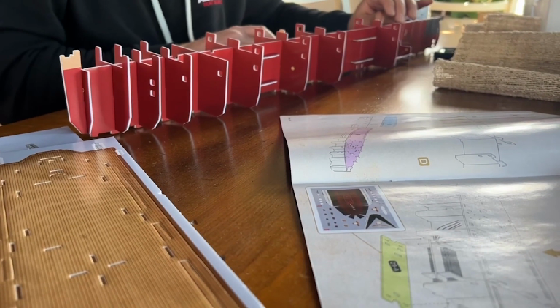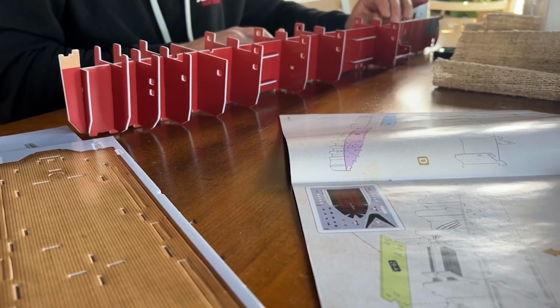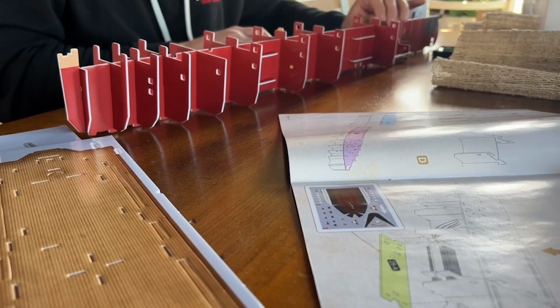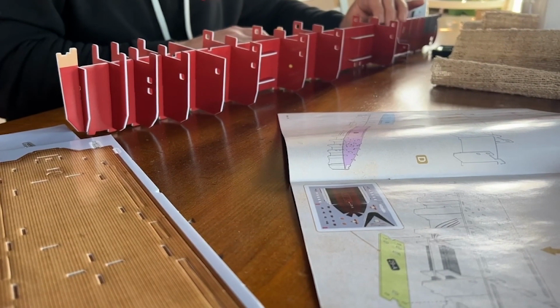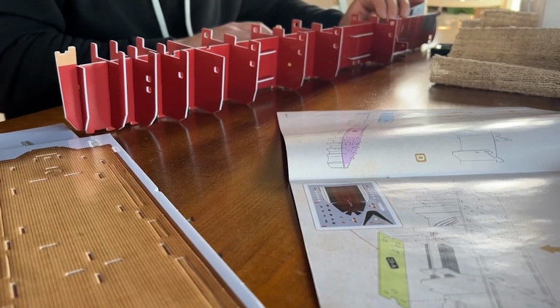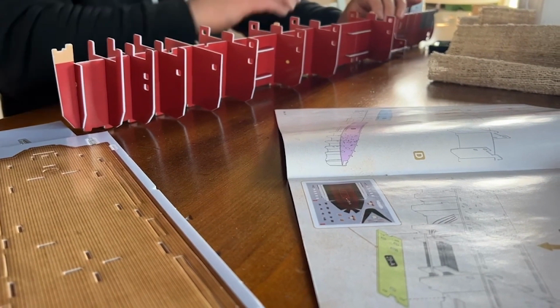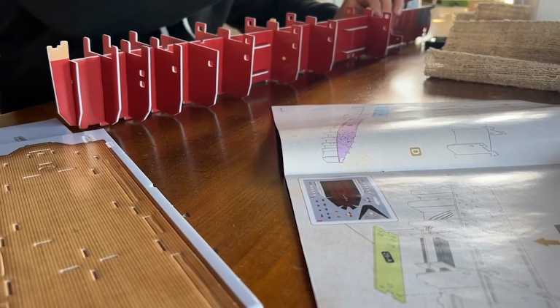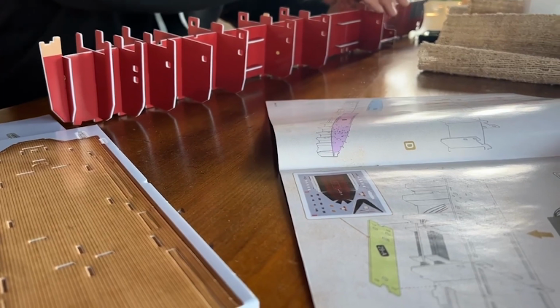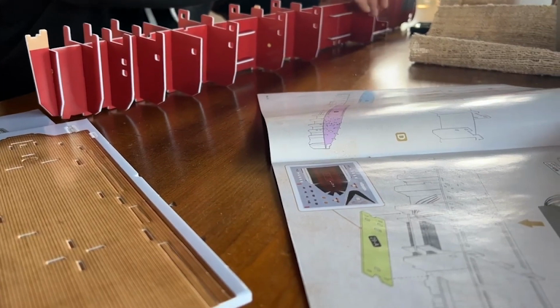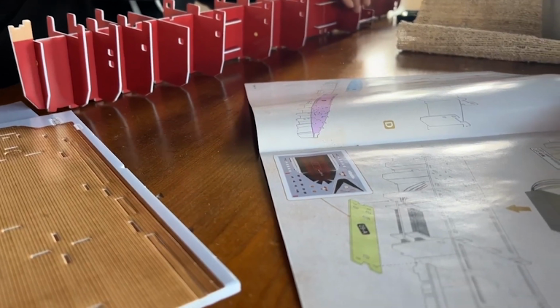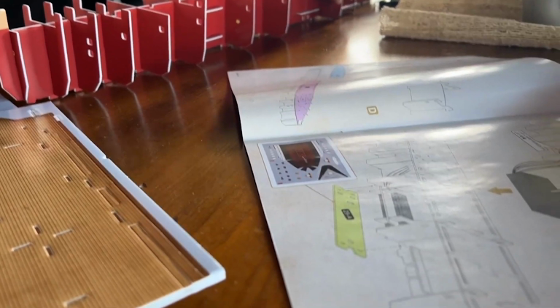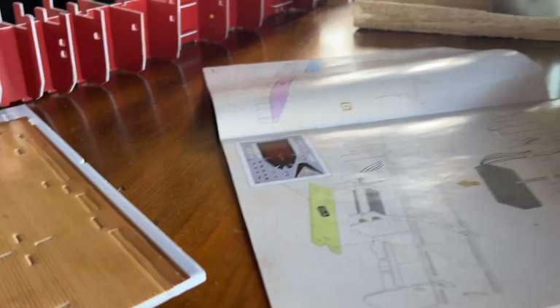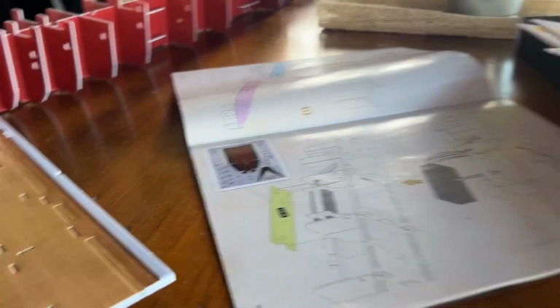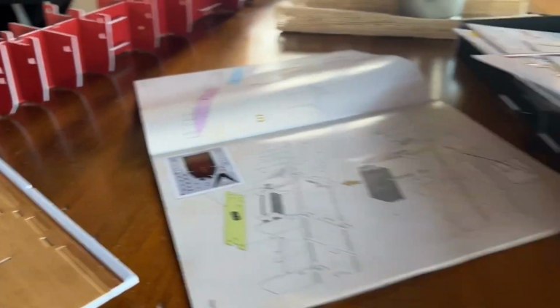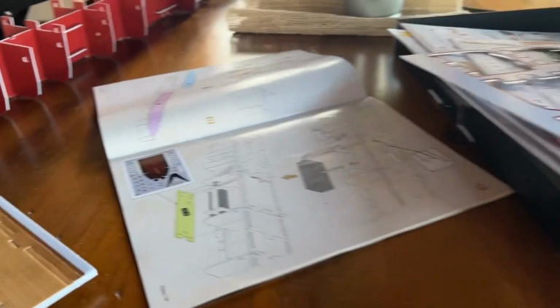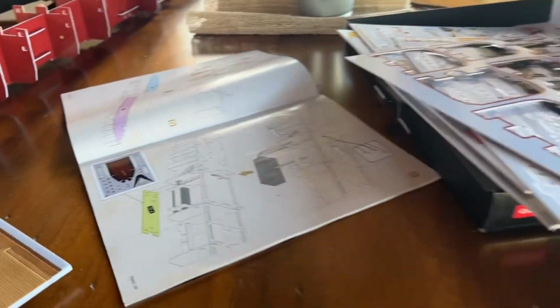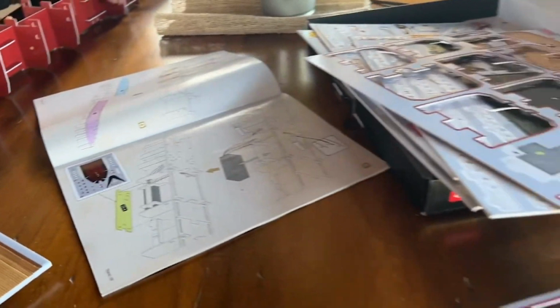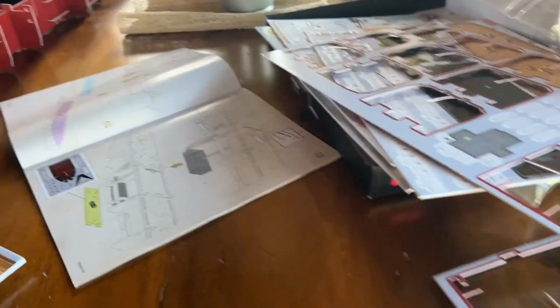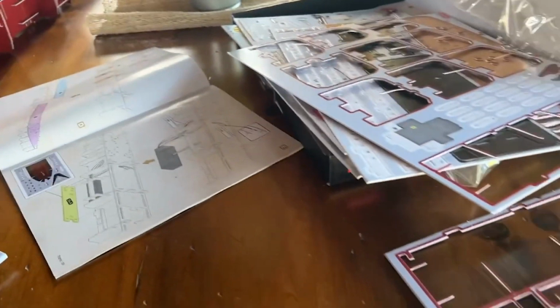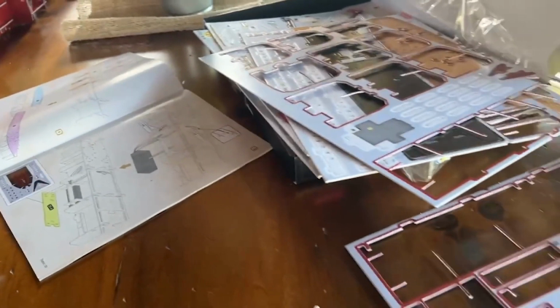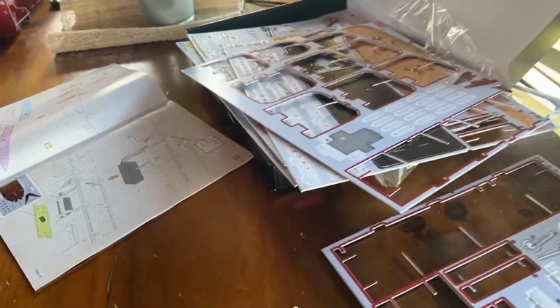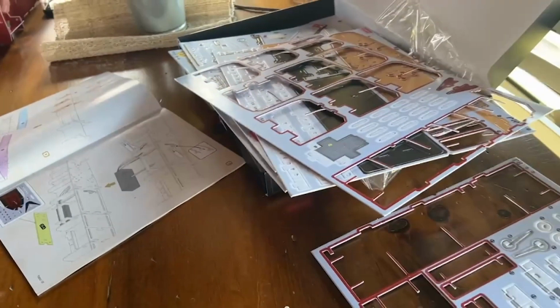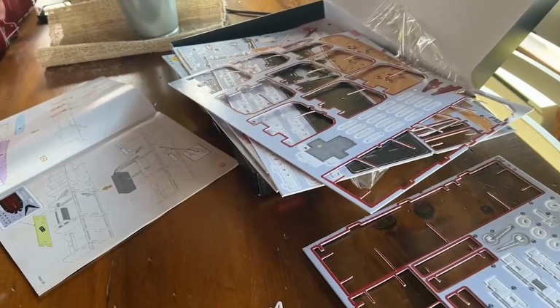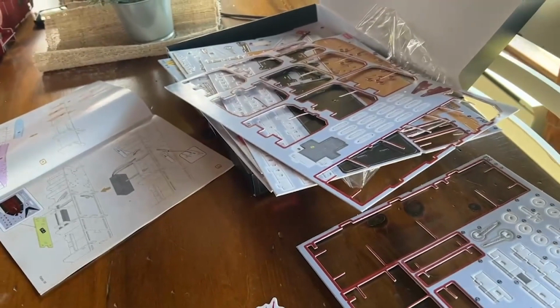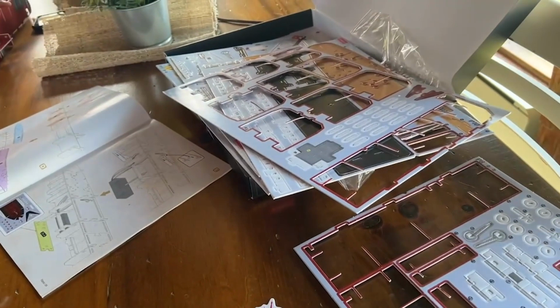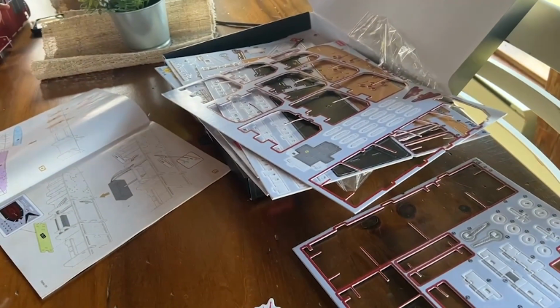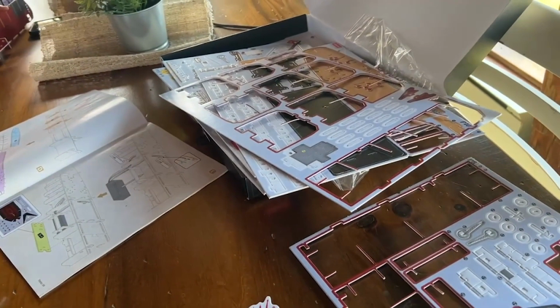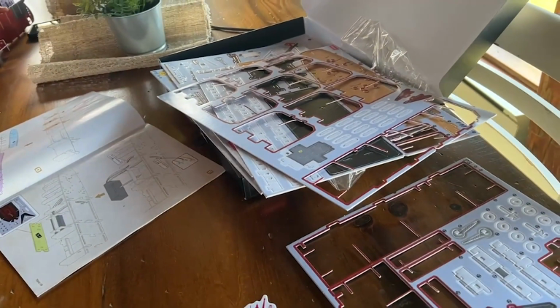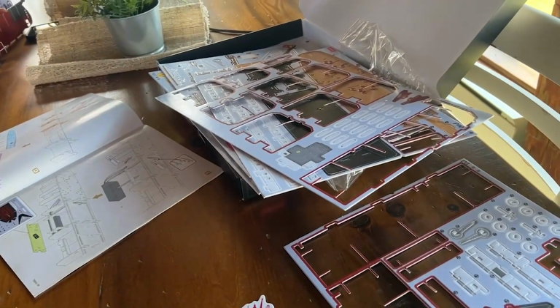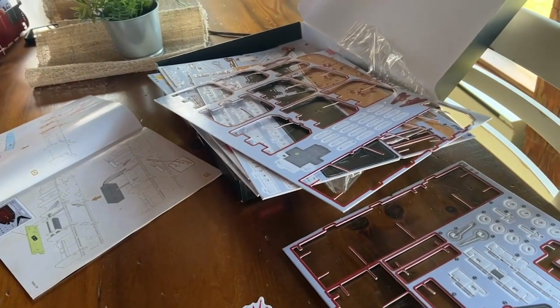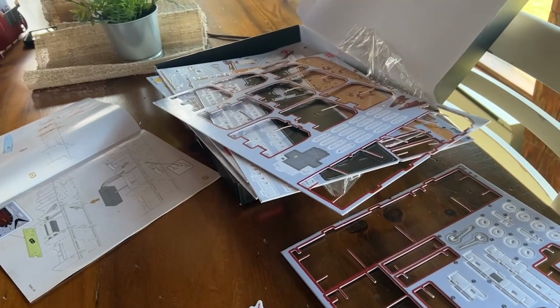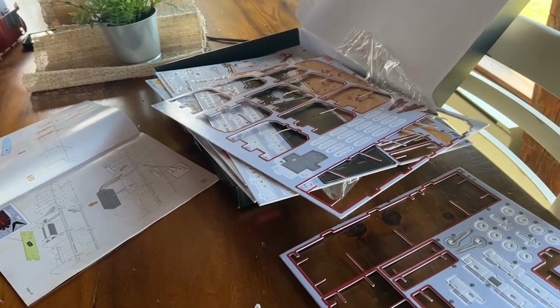My family and I had a blast making it and there were some tricky parts but there were some easy parts too, so a little something for everybody.